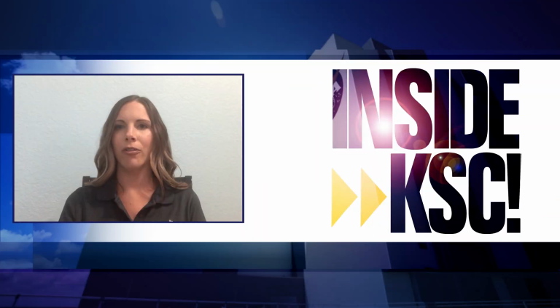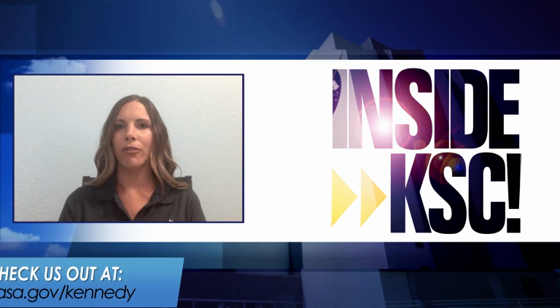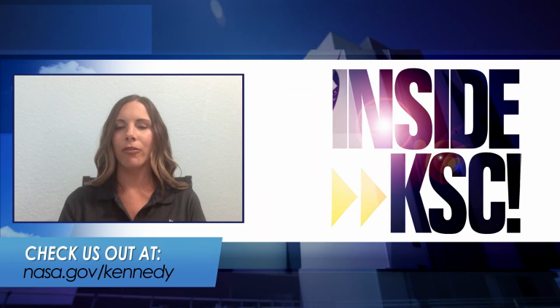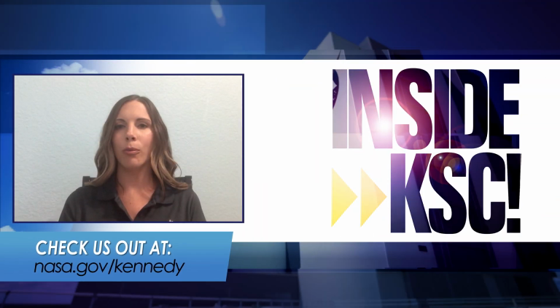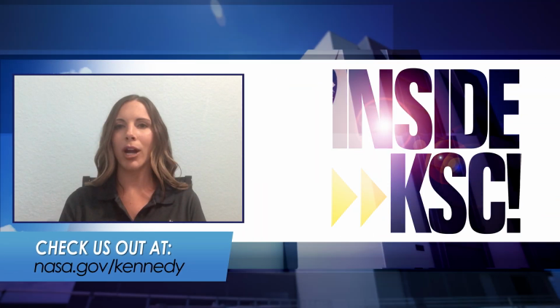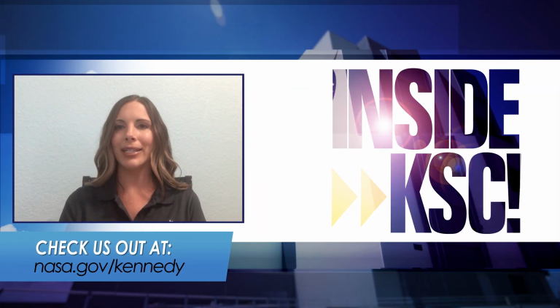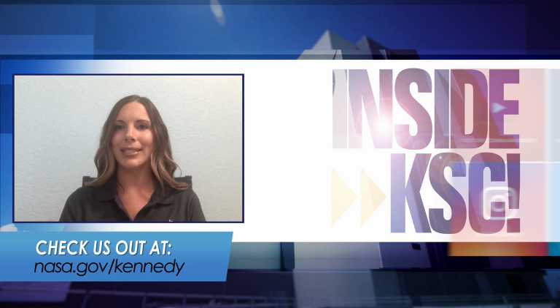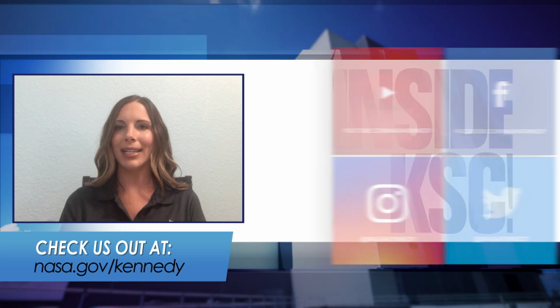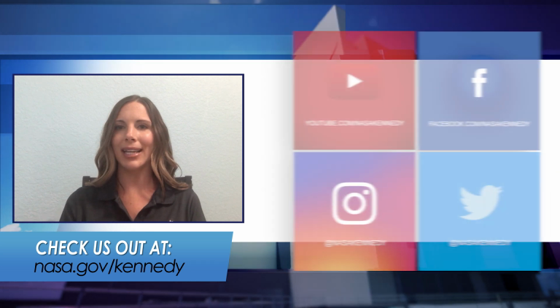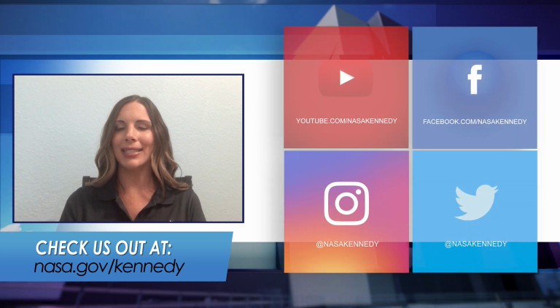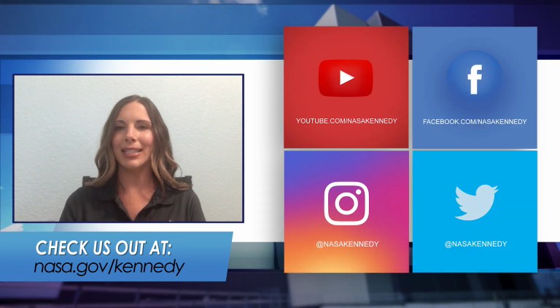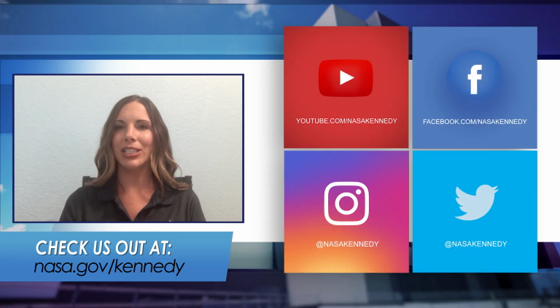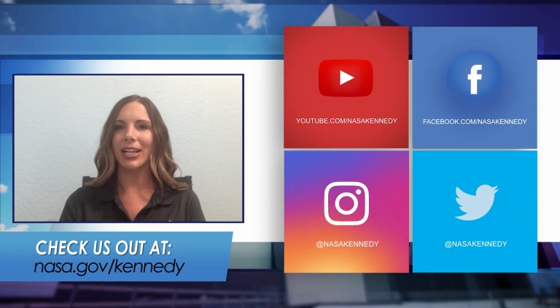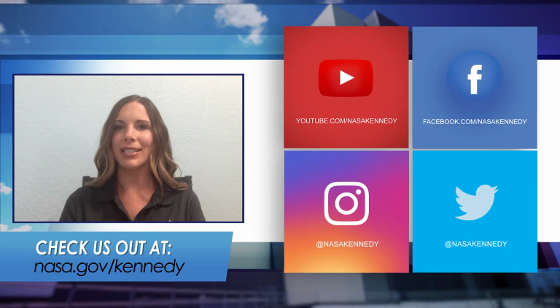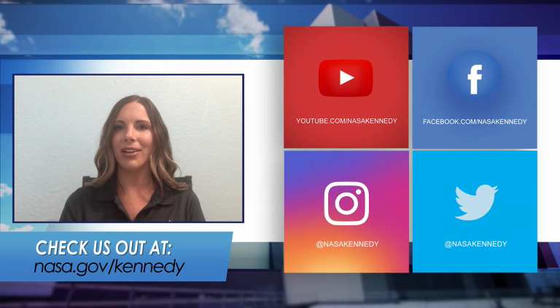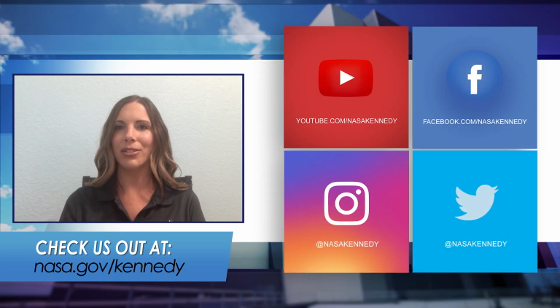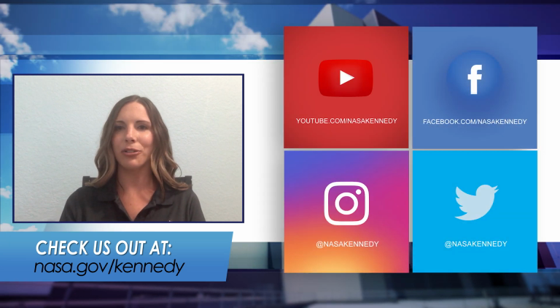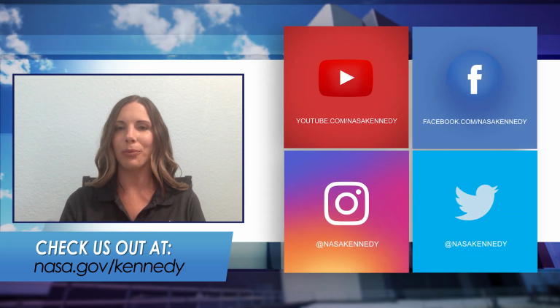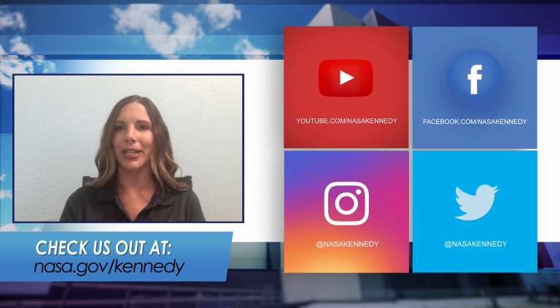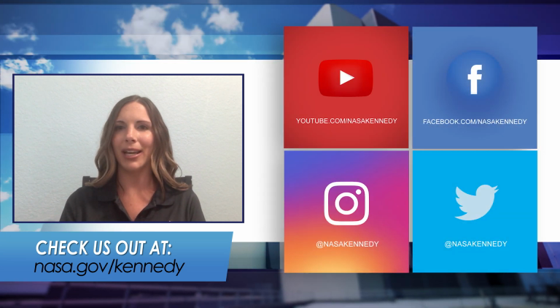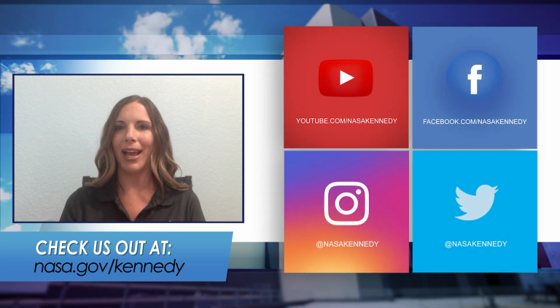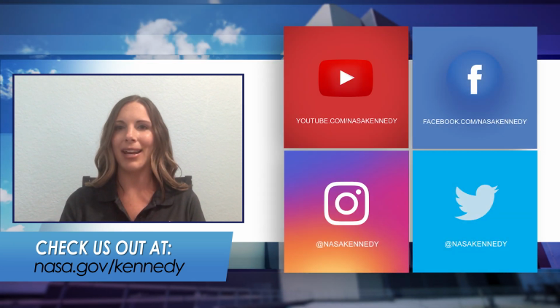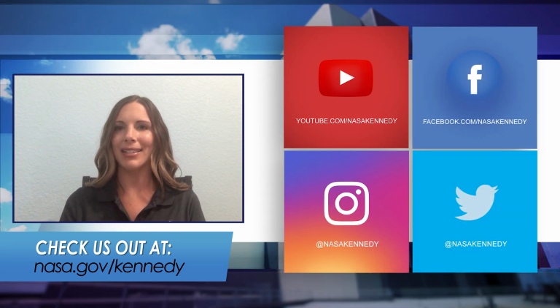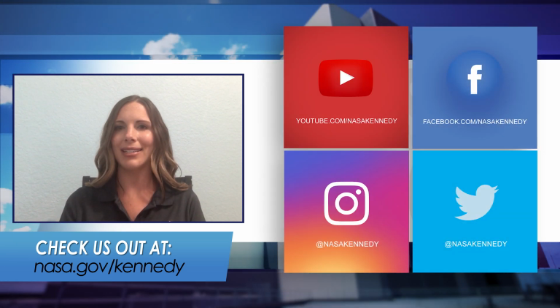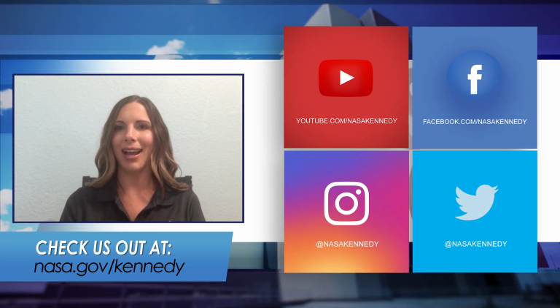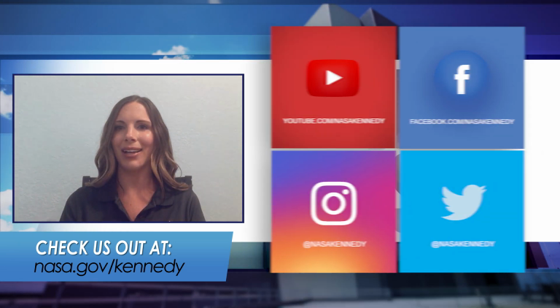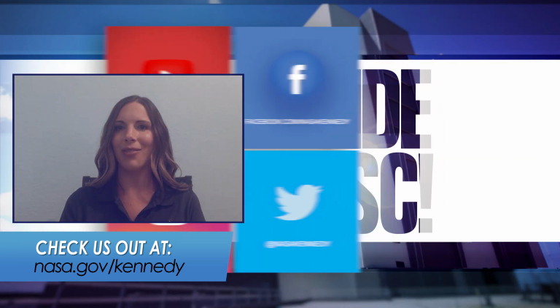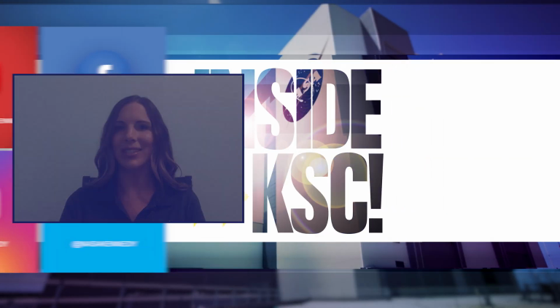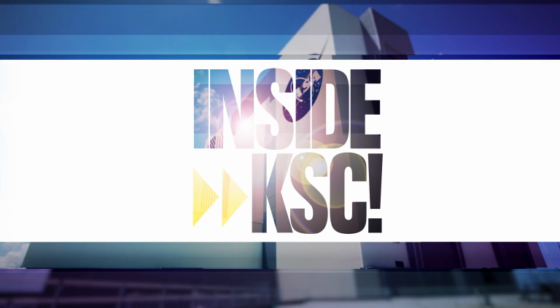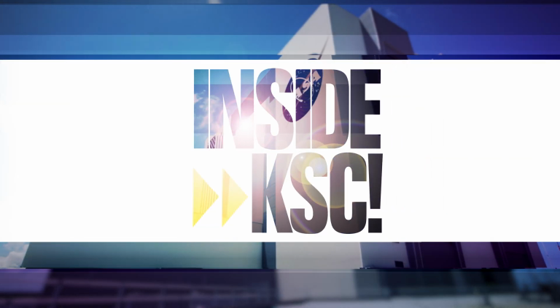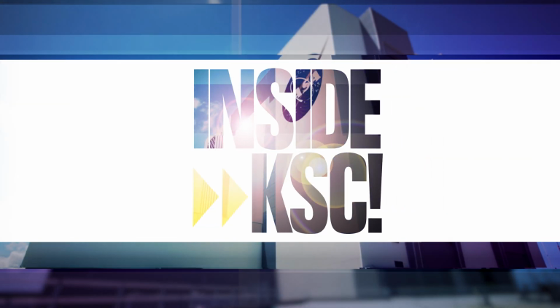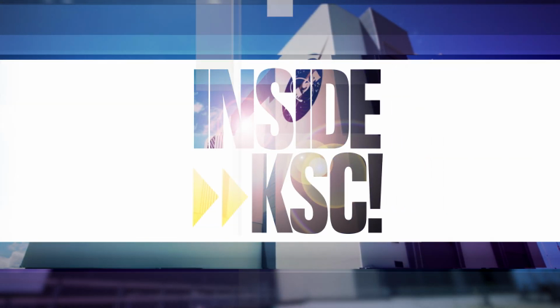For more on Inside KSC, check us out on social media at nasa.gov/kennedy.